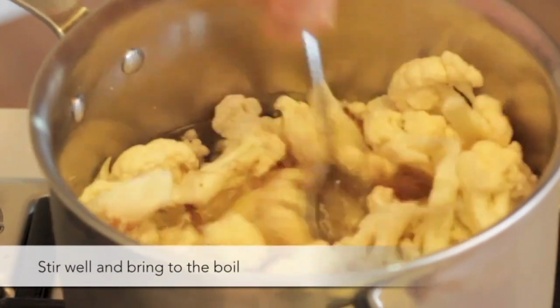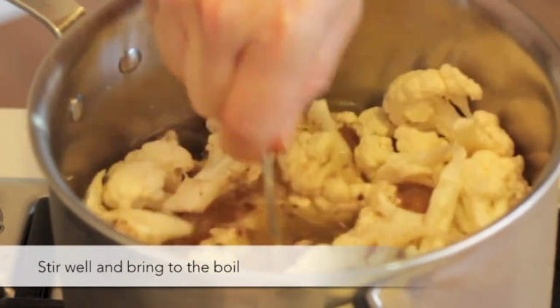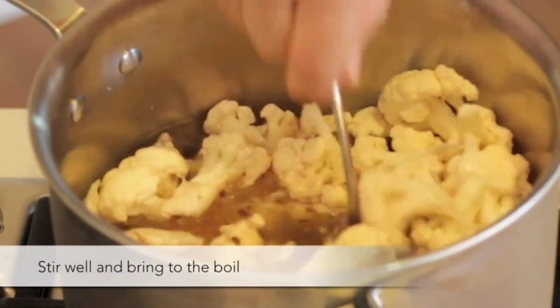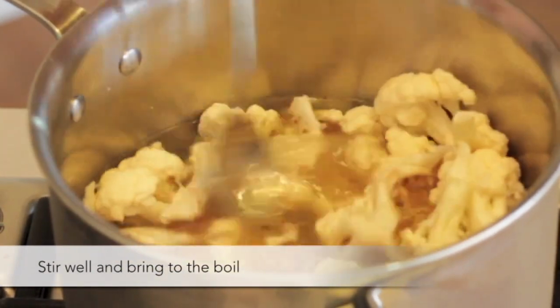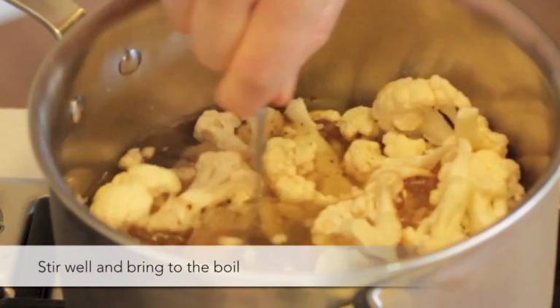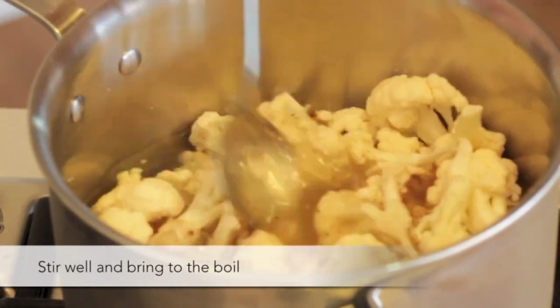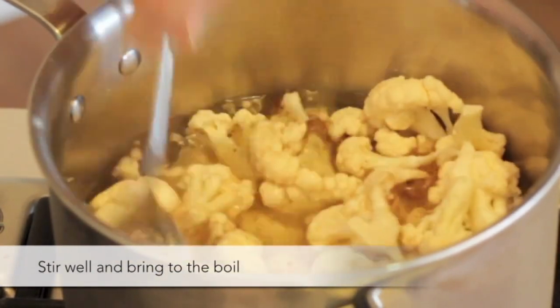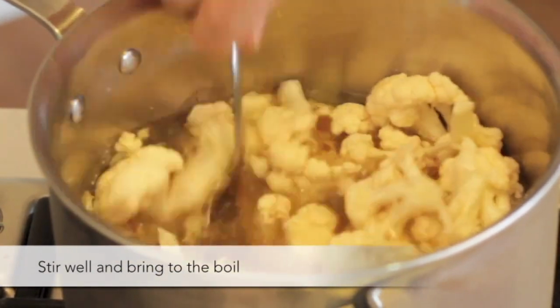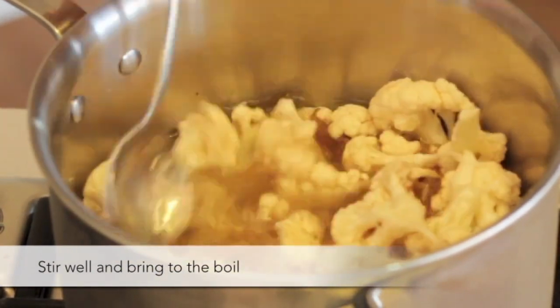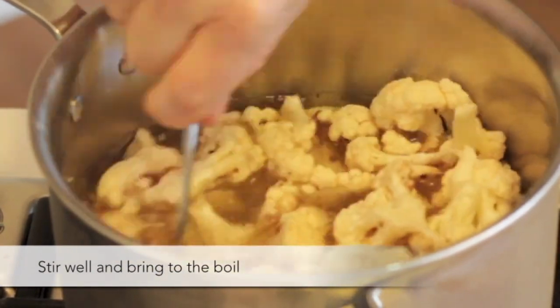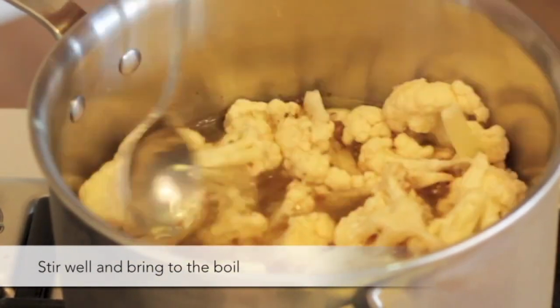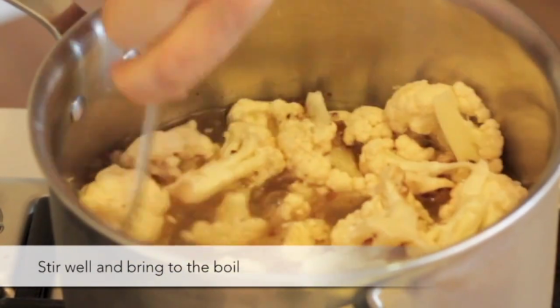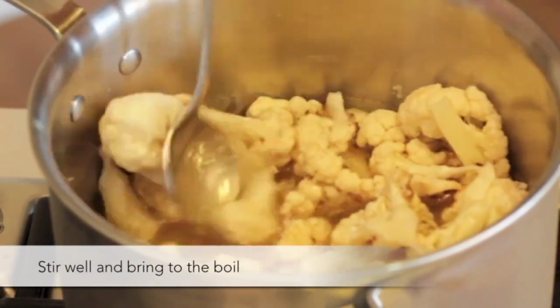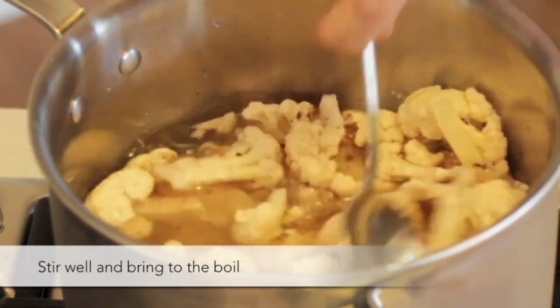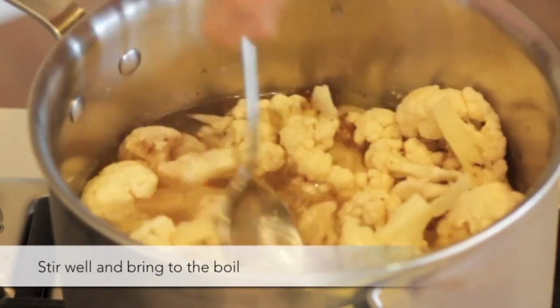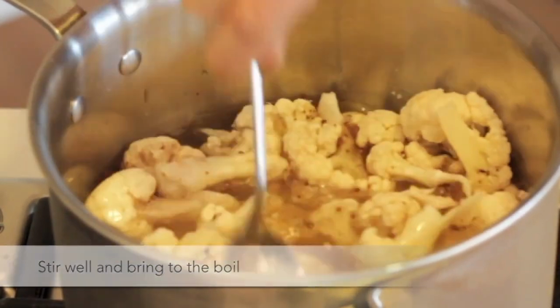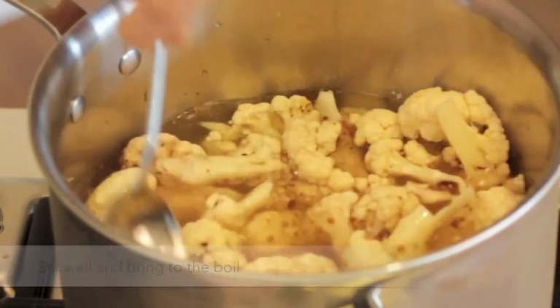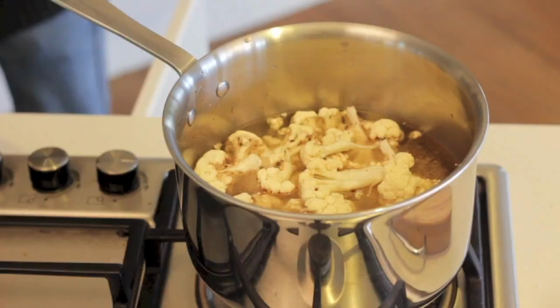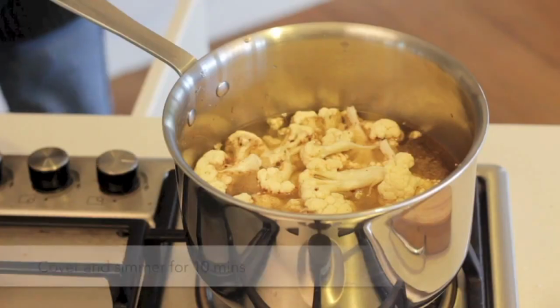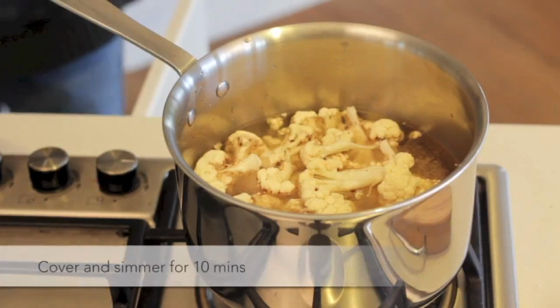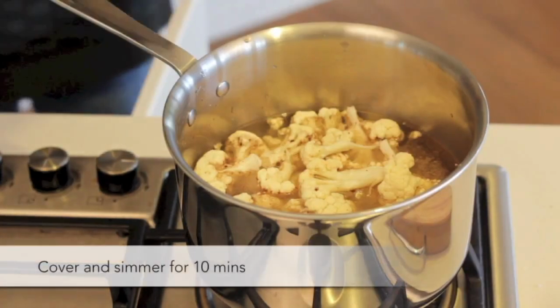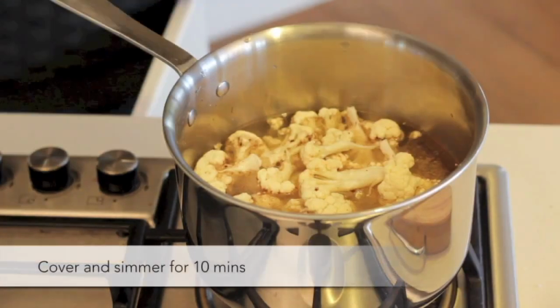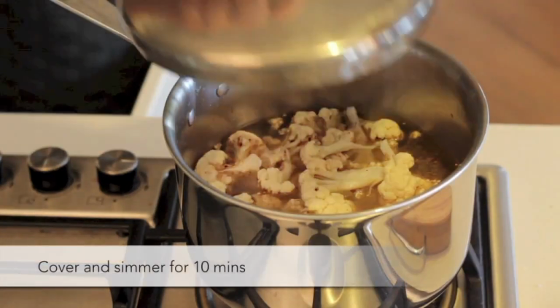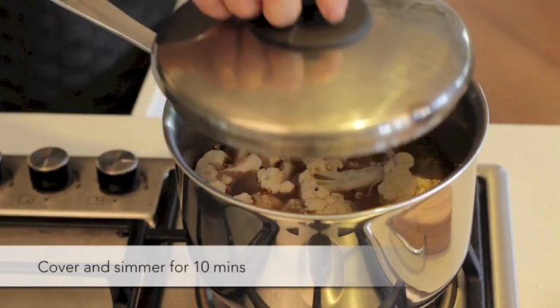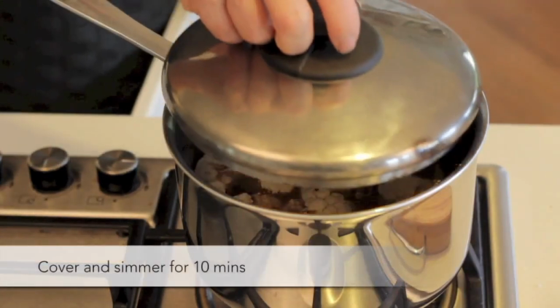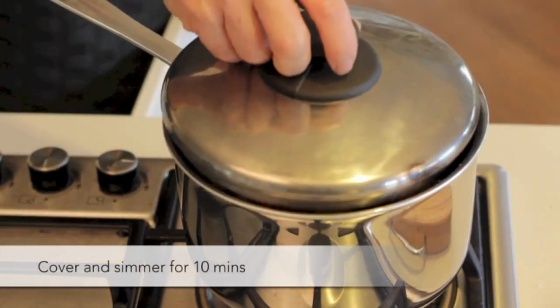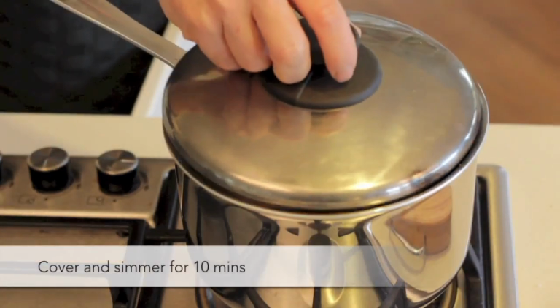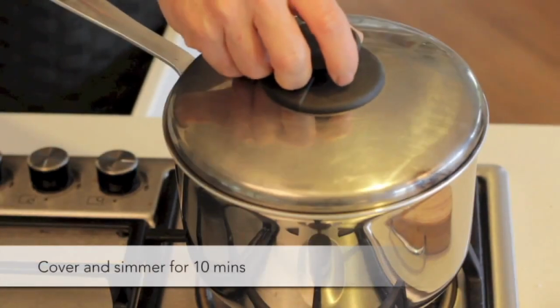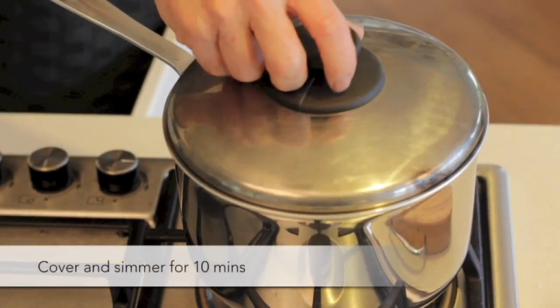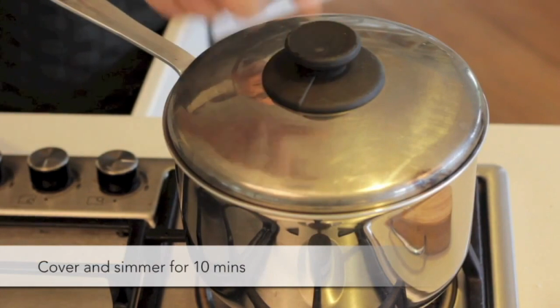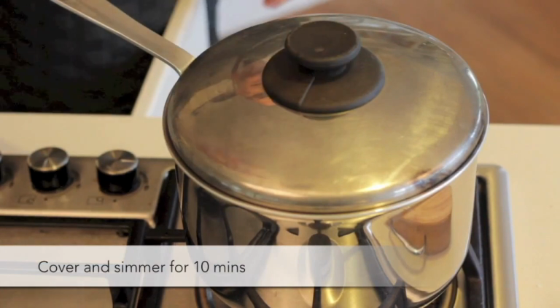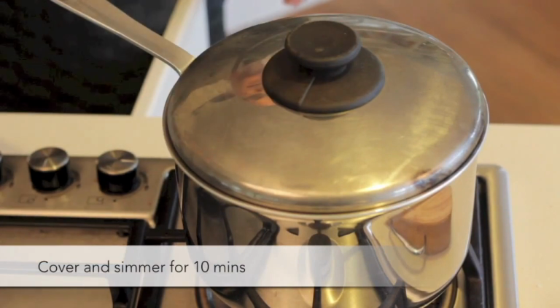Stir well and bring to the boil. Cover and simmer for 10 minutes.